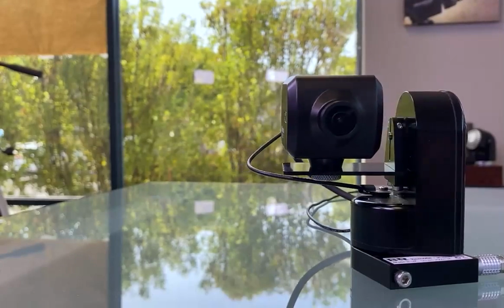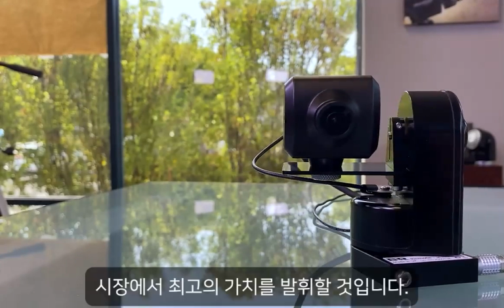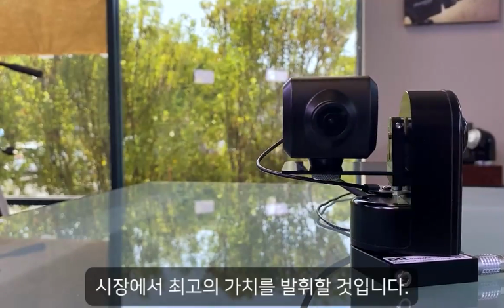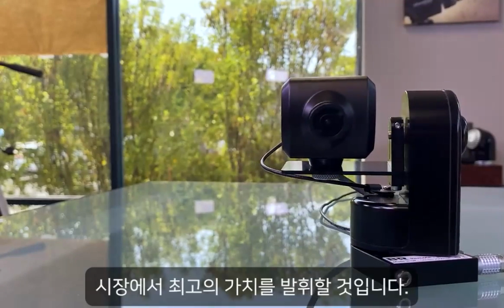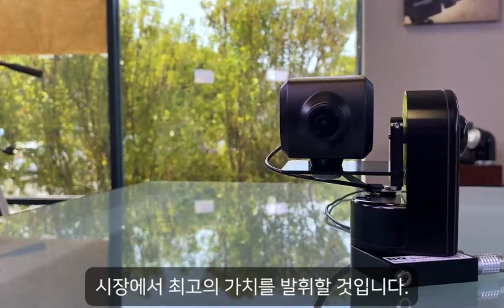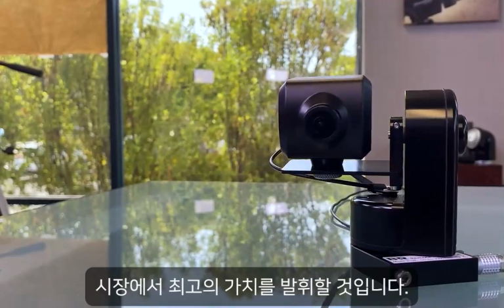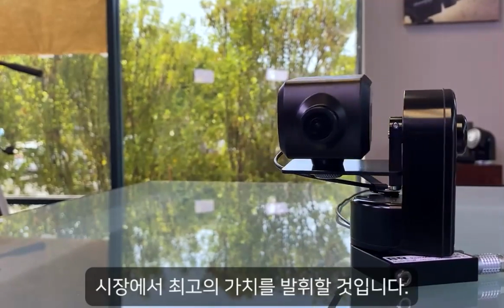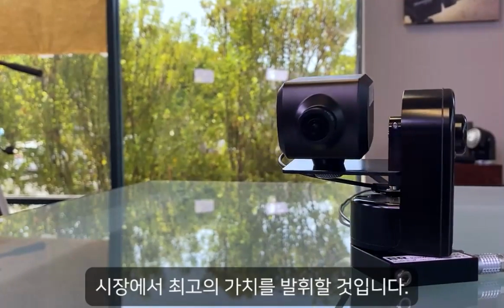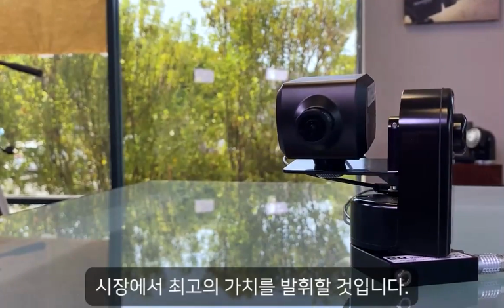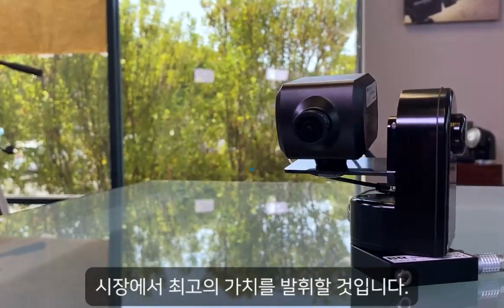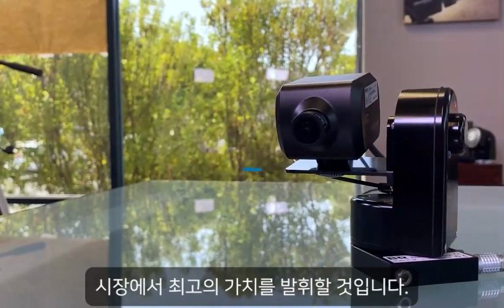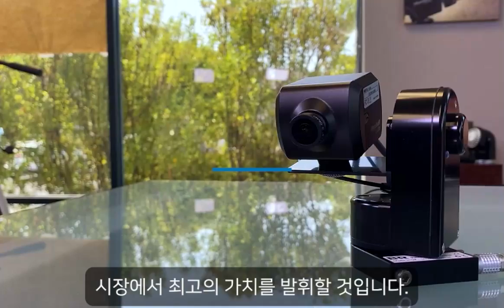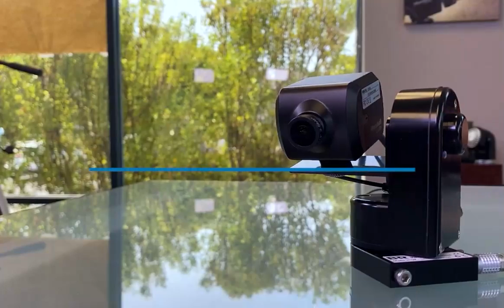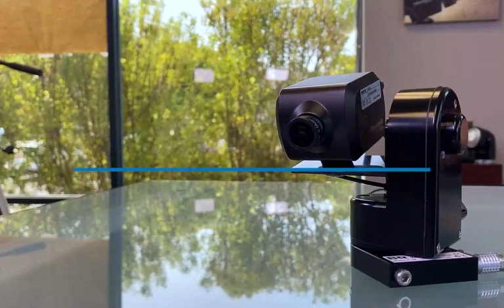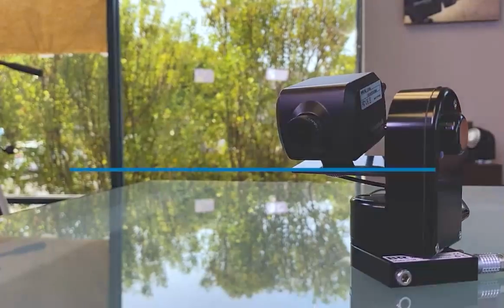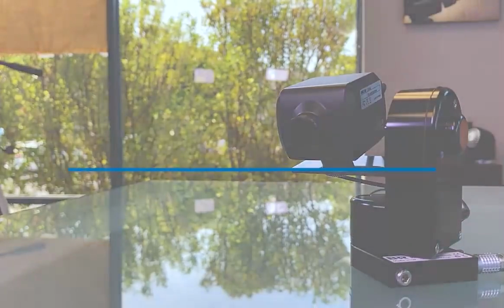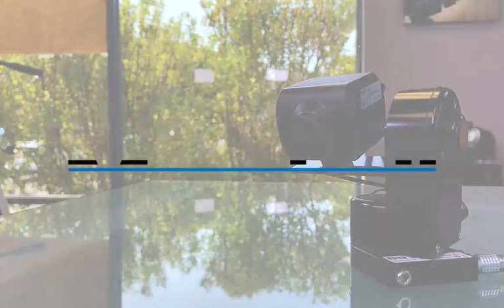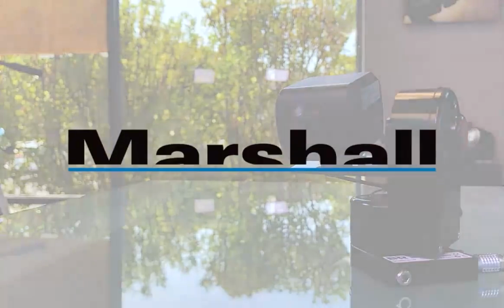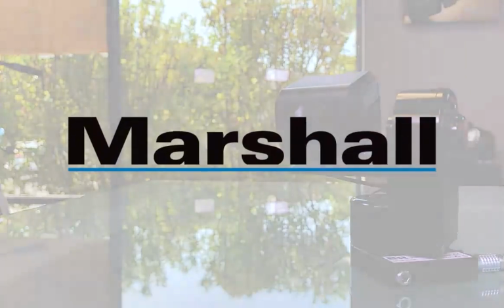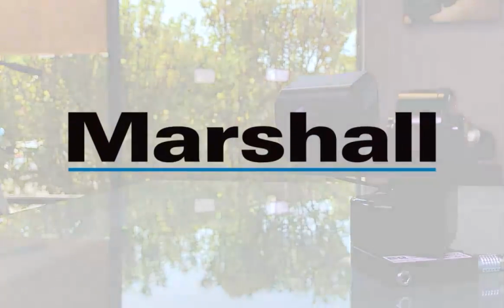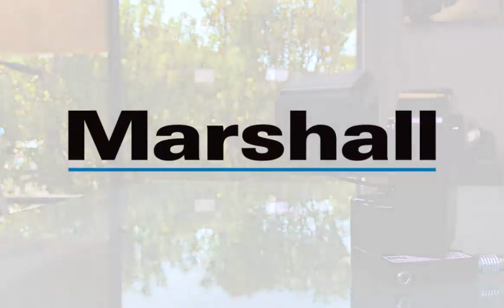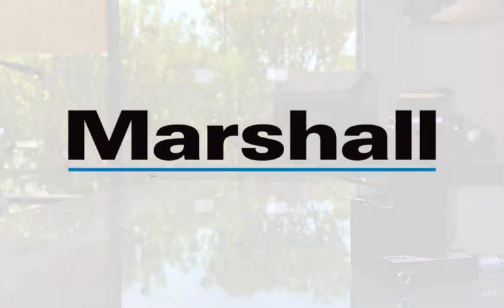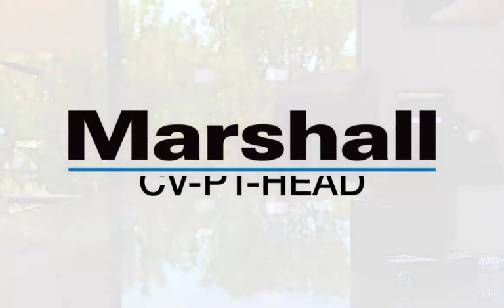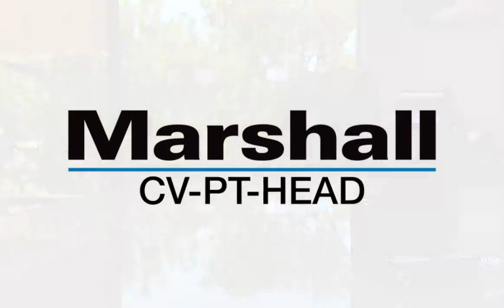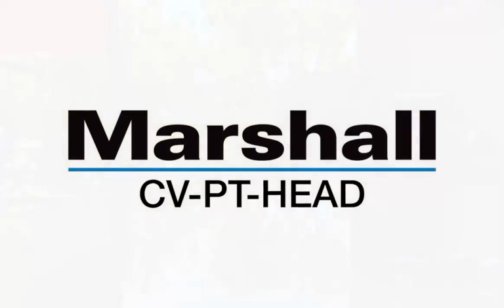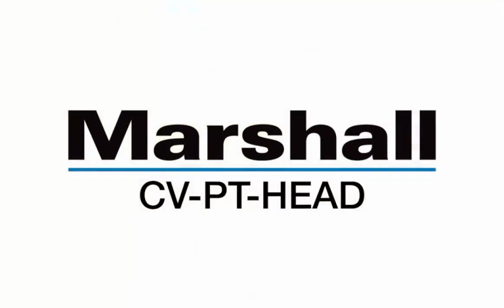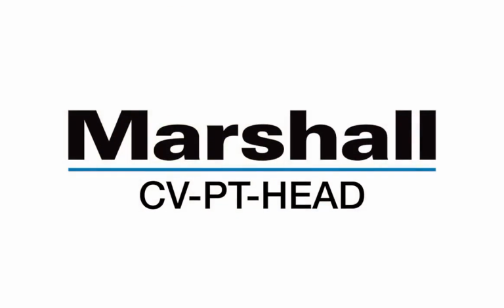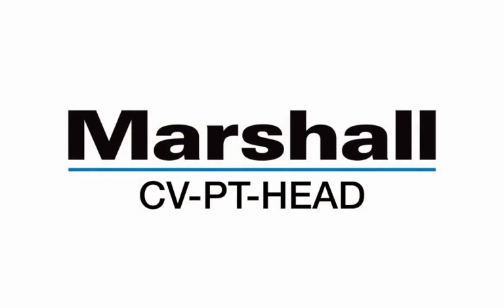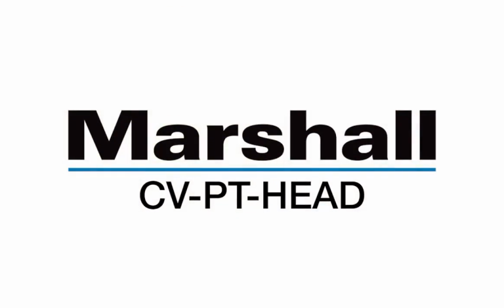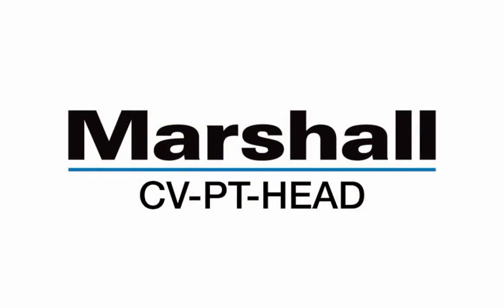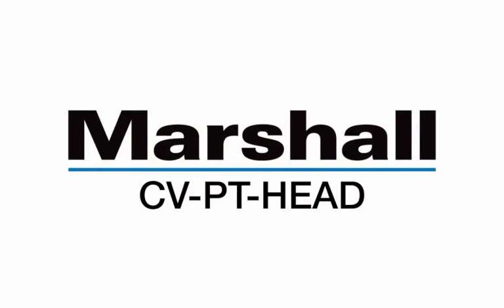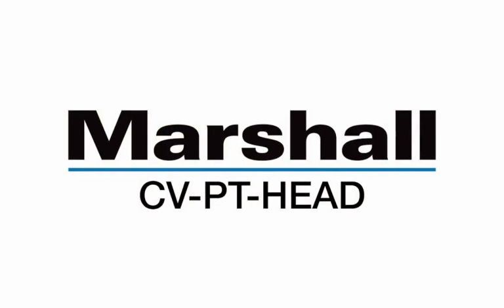Find additional information on our website marshall-usa.com and contact your local supplier today.